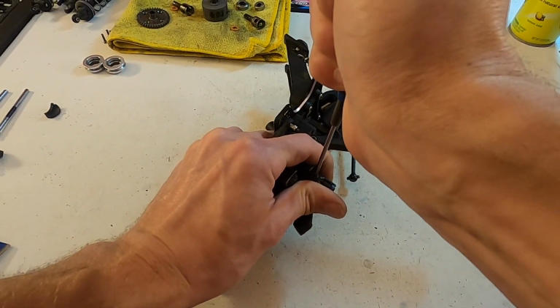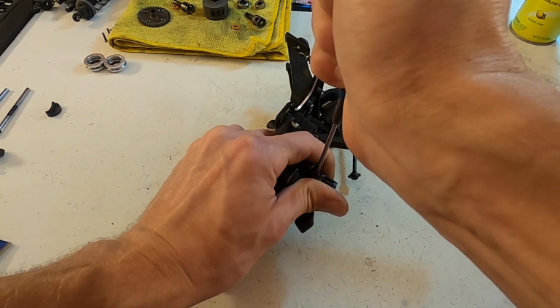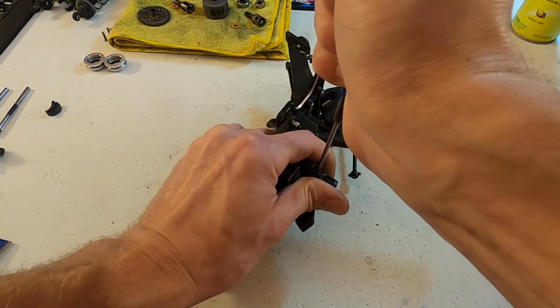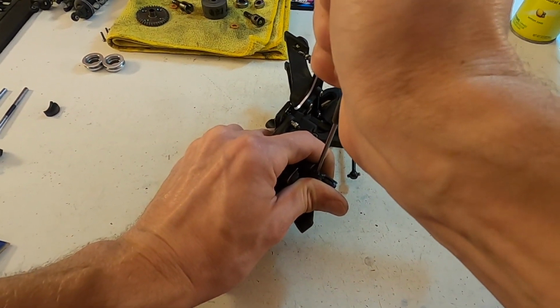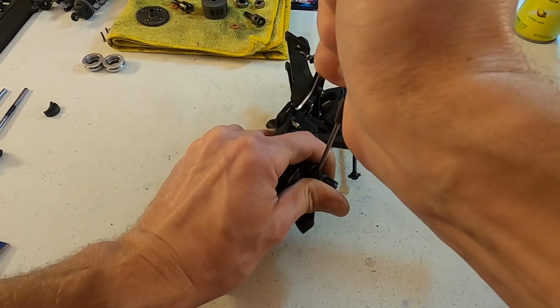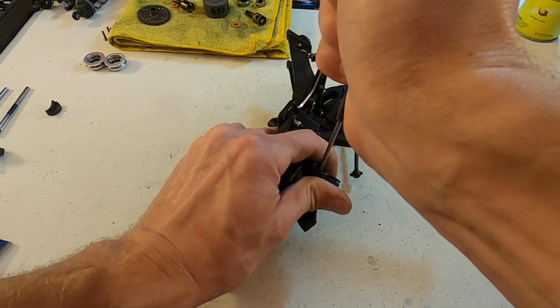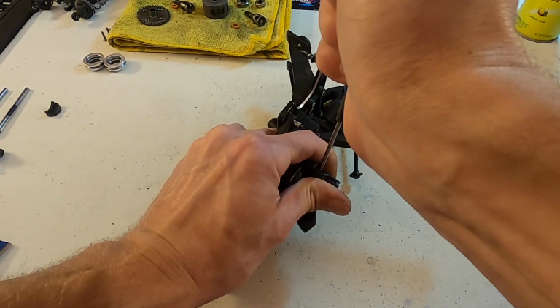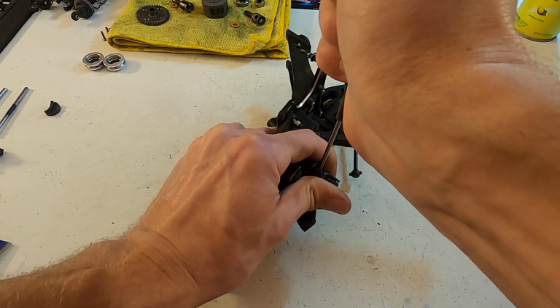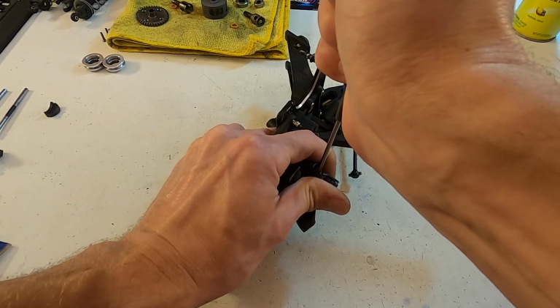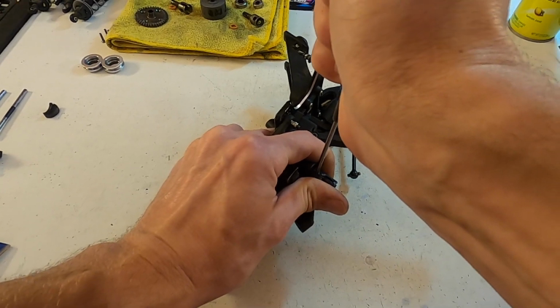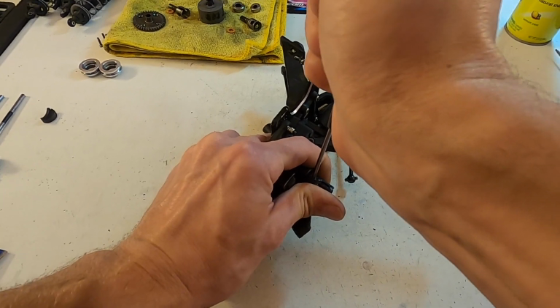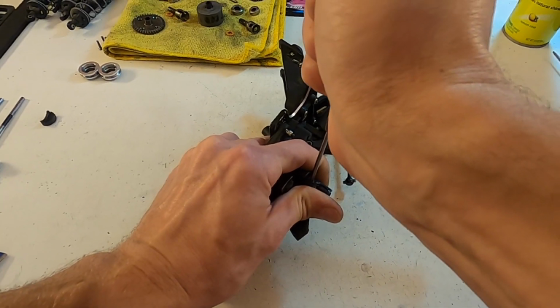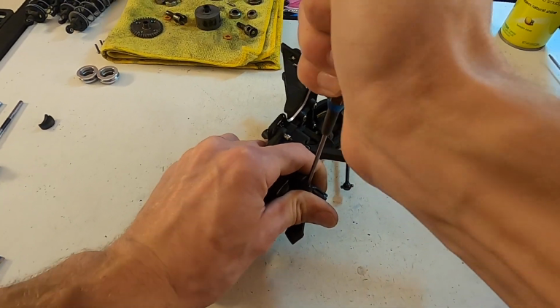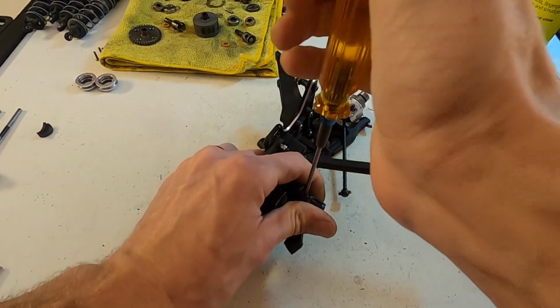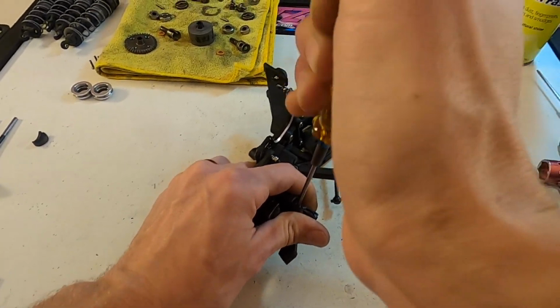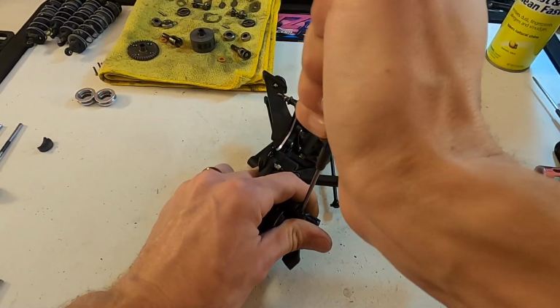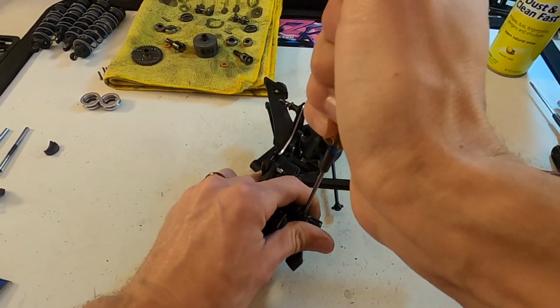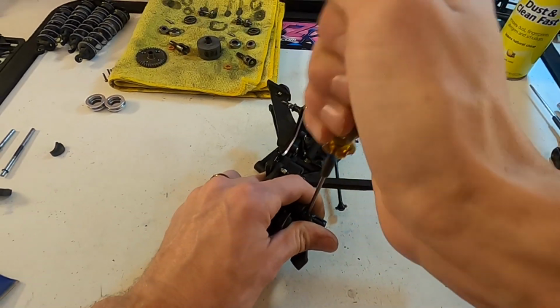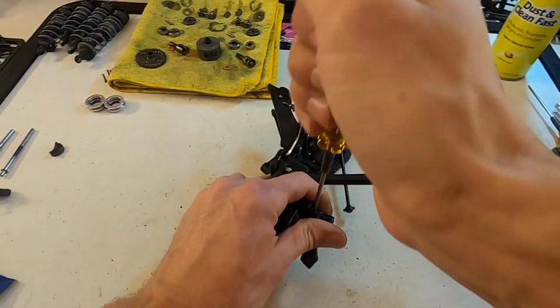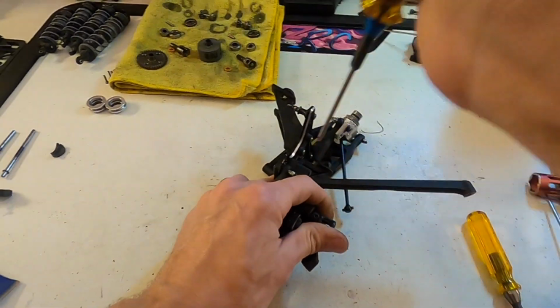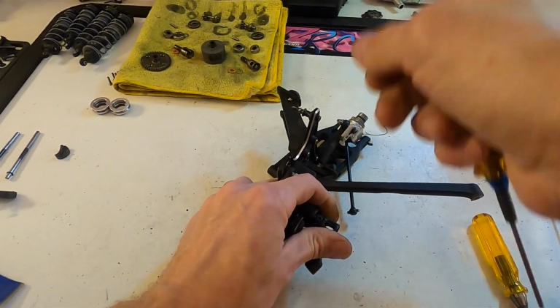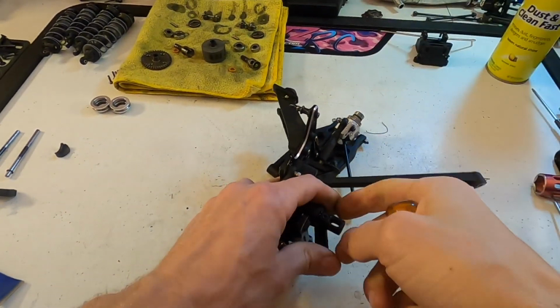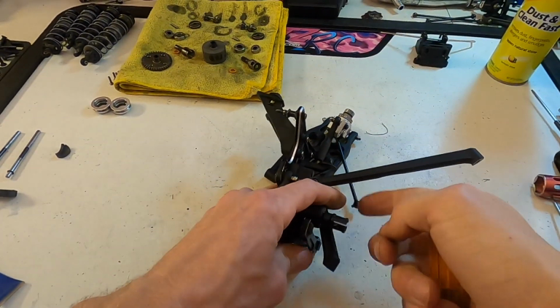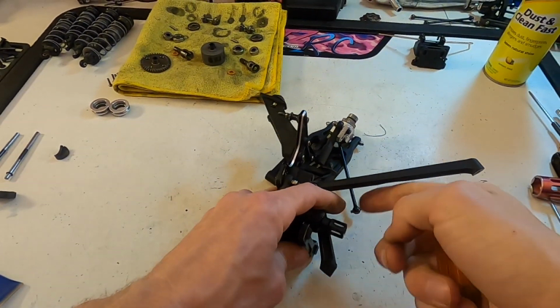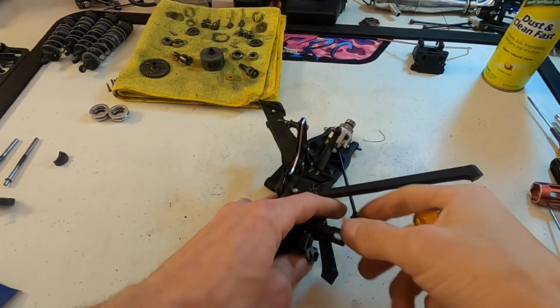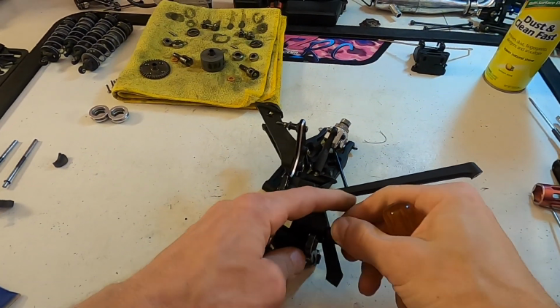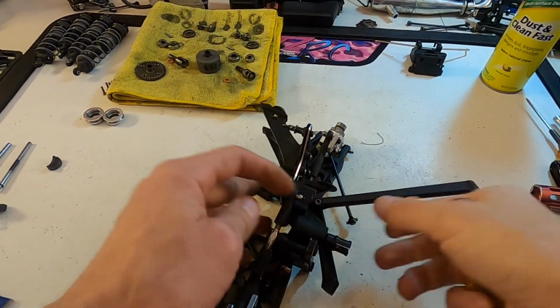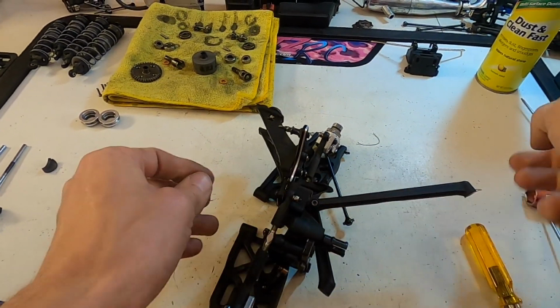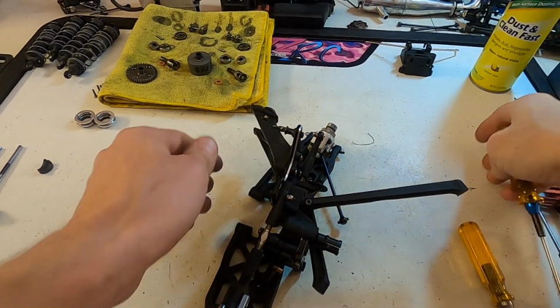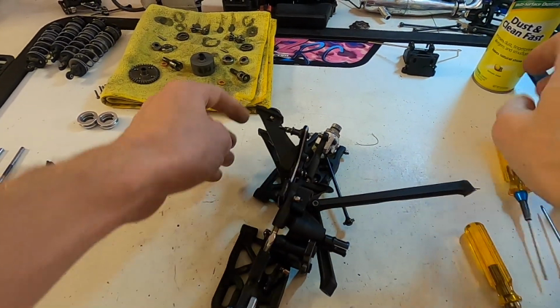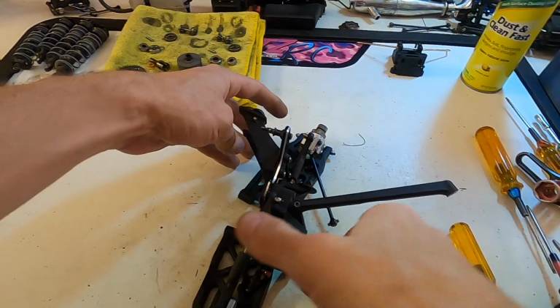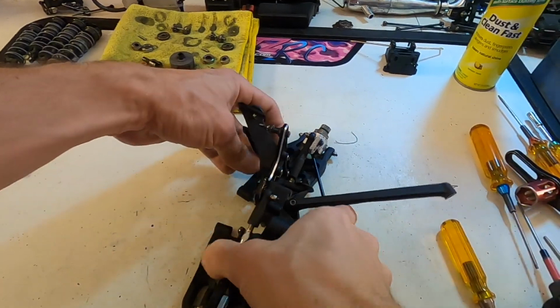Crank it and hold it for a 10-count: 5, 6, 7, 8, 9, 10 — then release. That should stay pretty good.